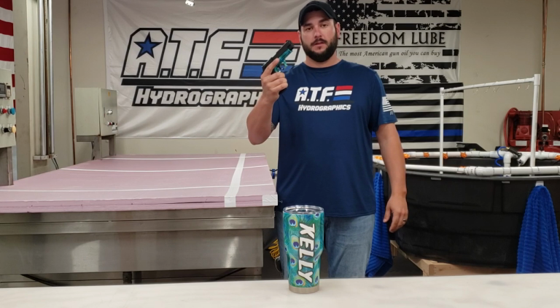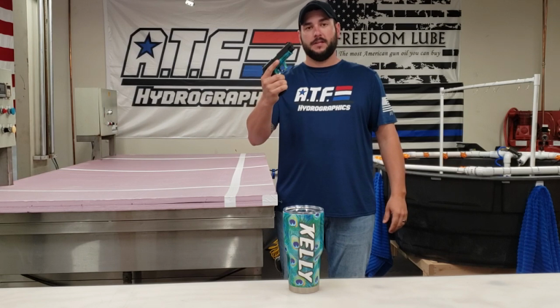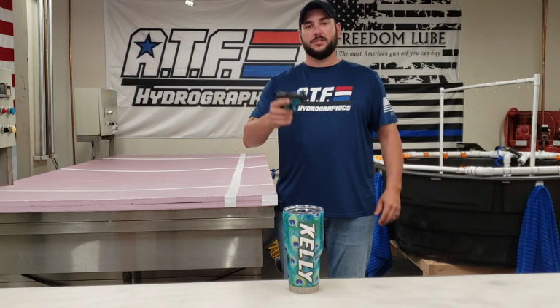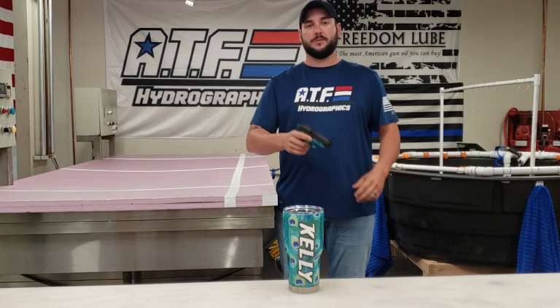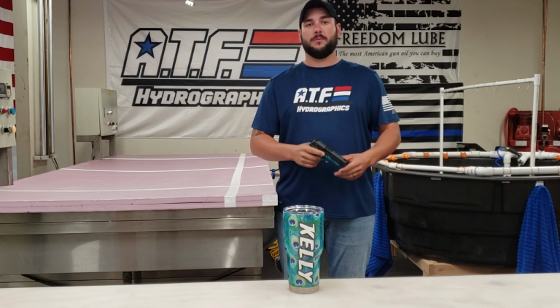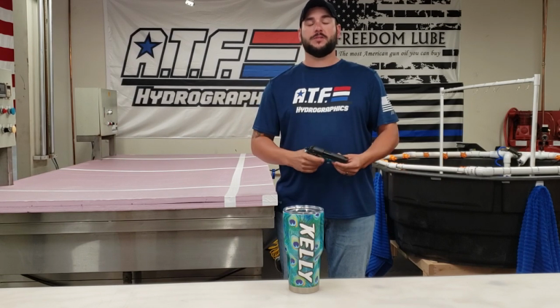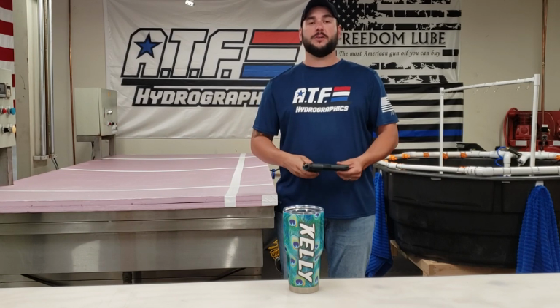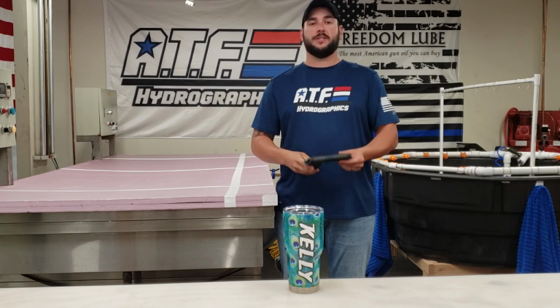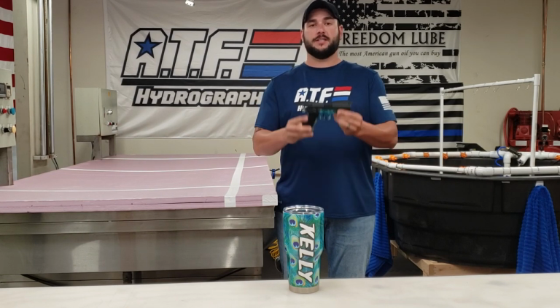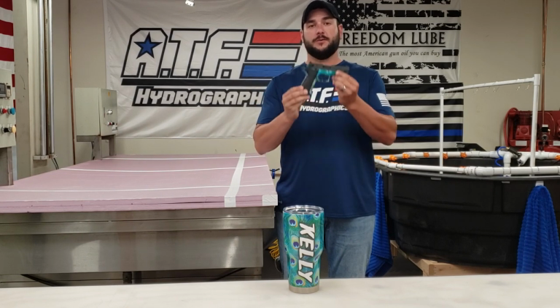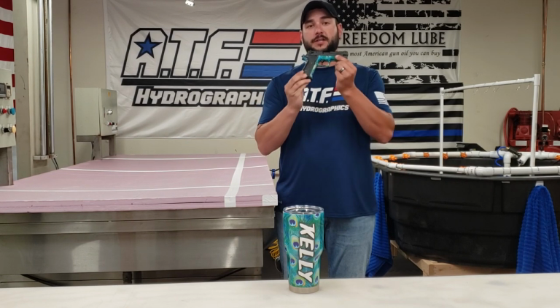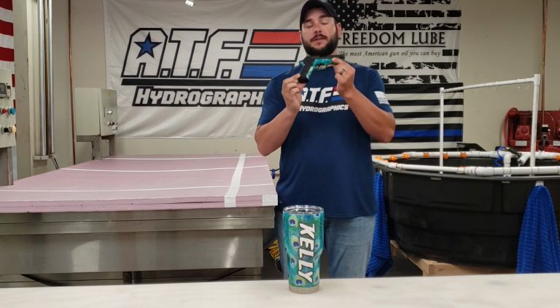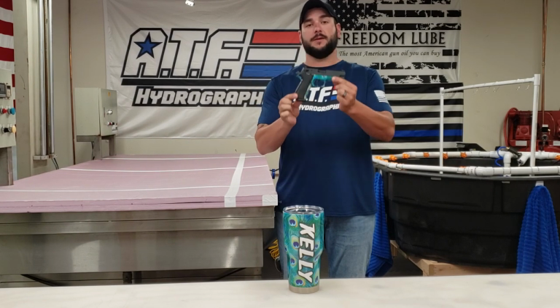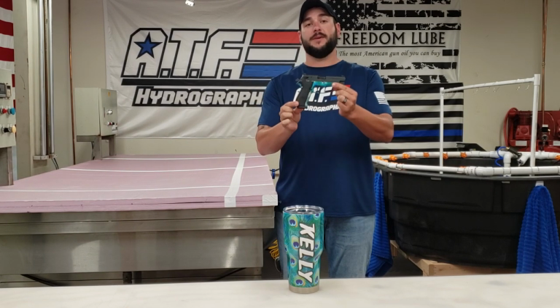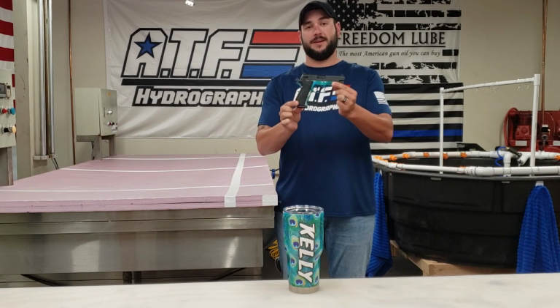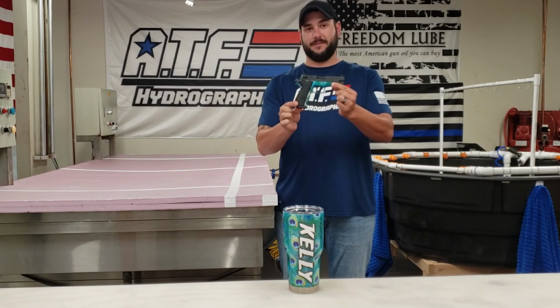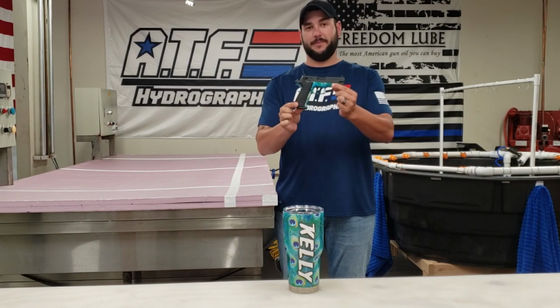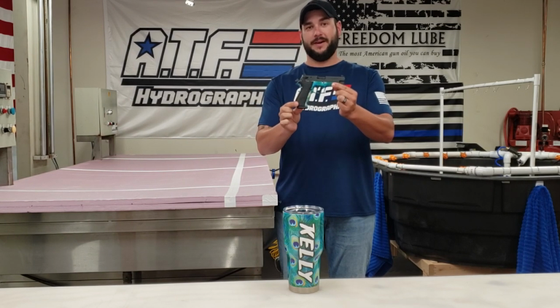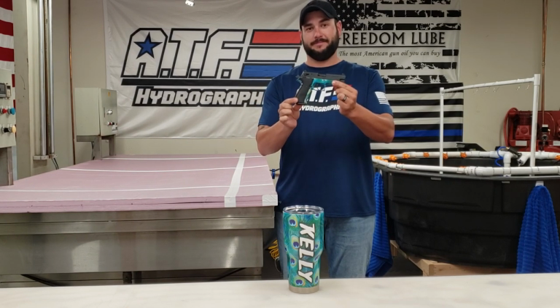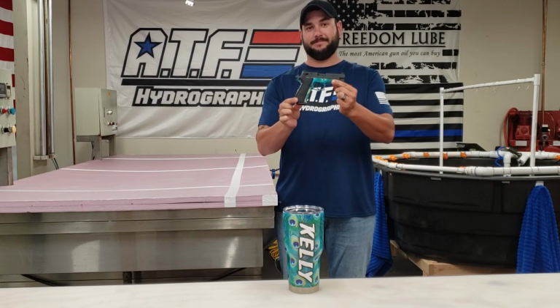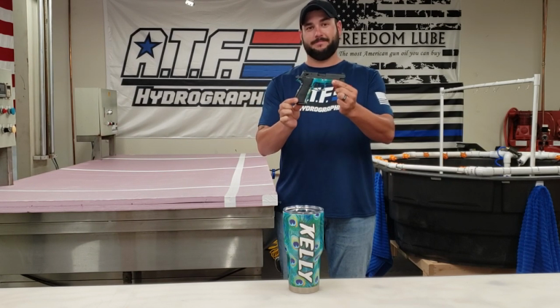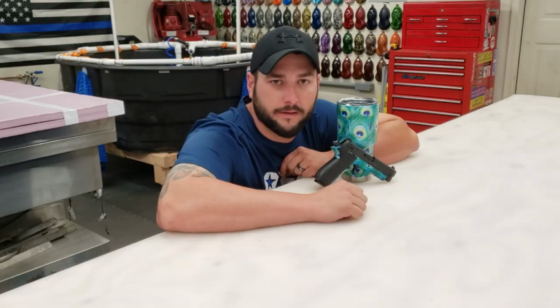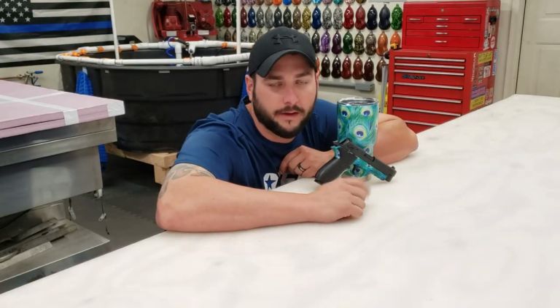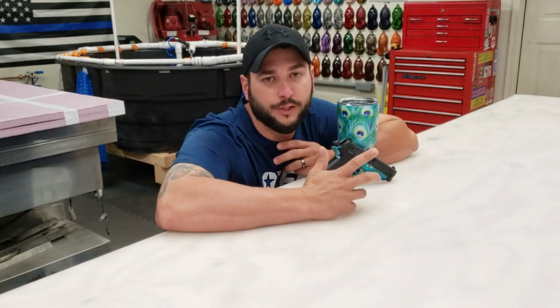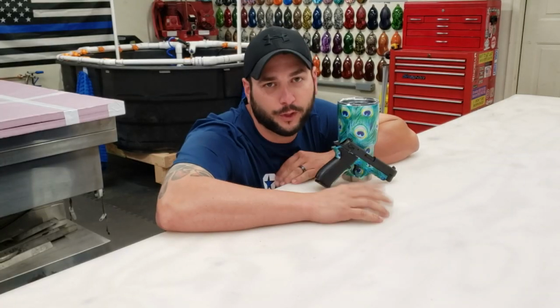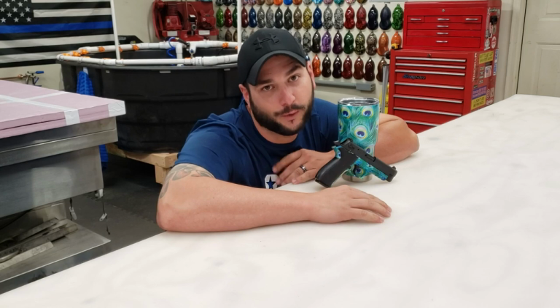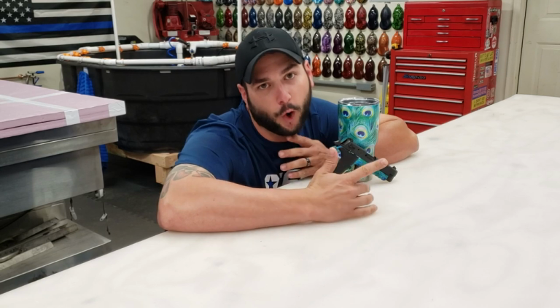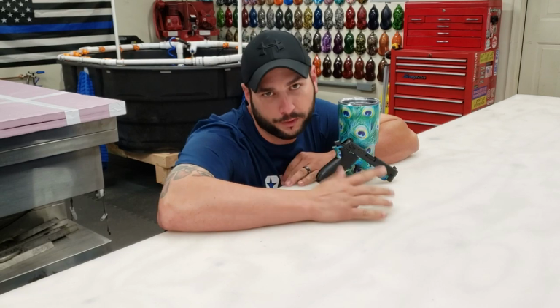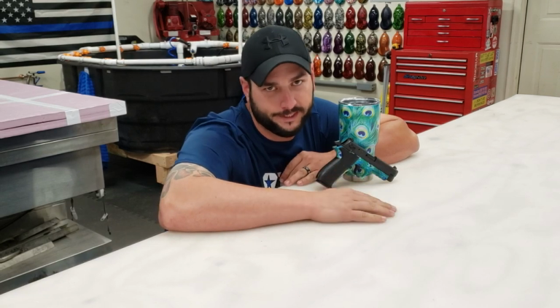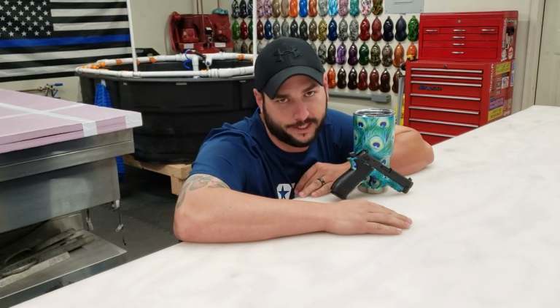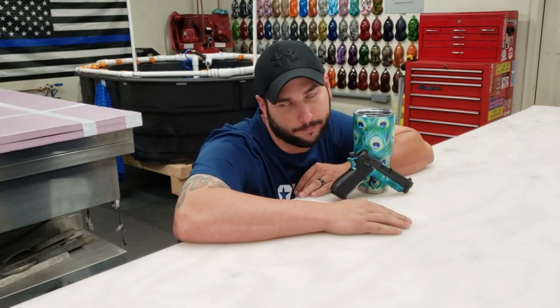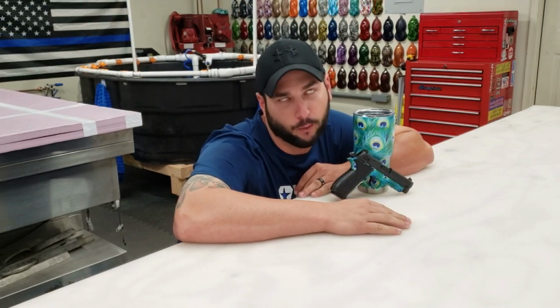Ladies and gentlemen, boys and girls, that is how we dip the Peacock Feather Pattern. You thought we only did camo.